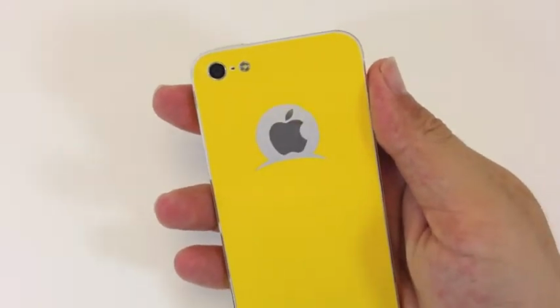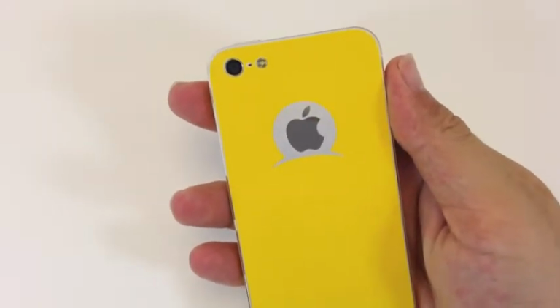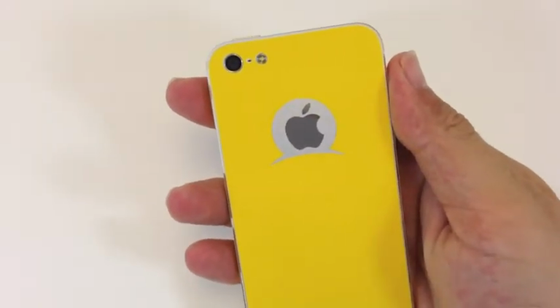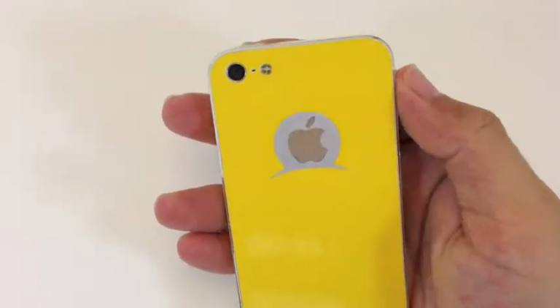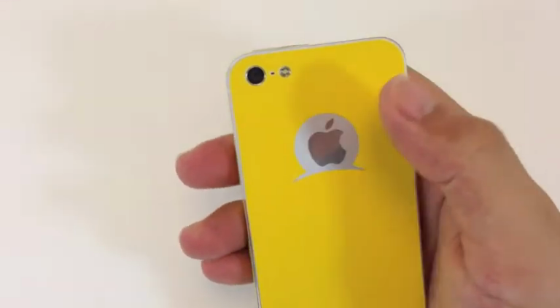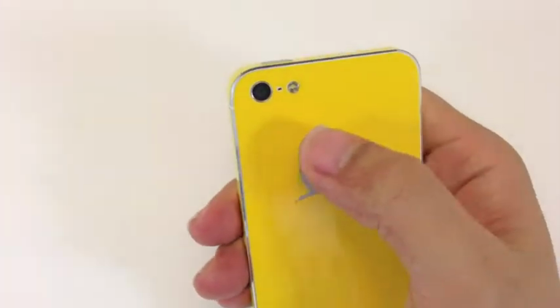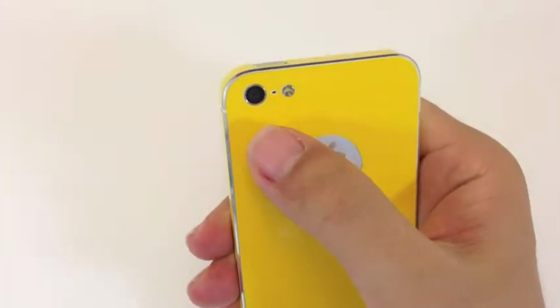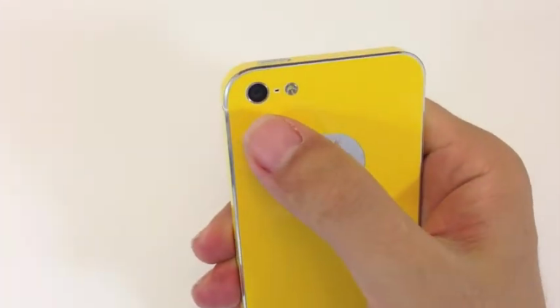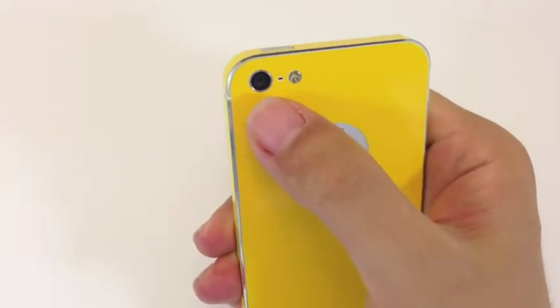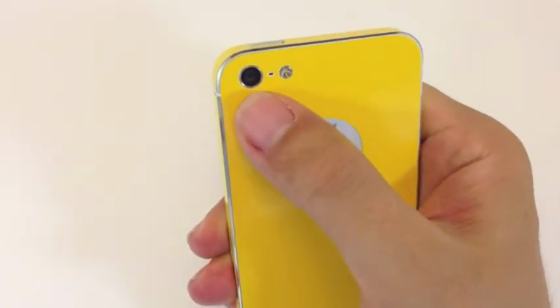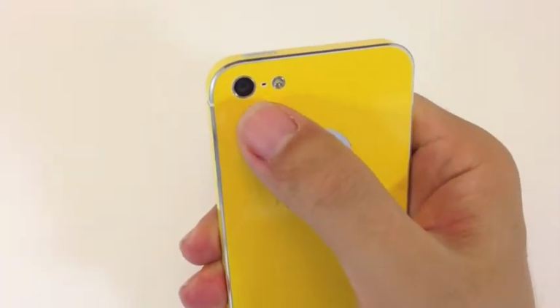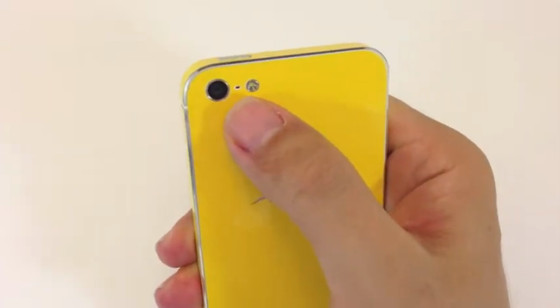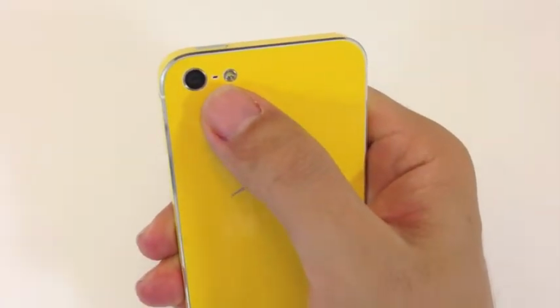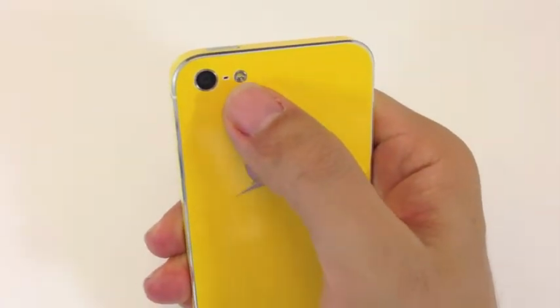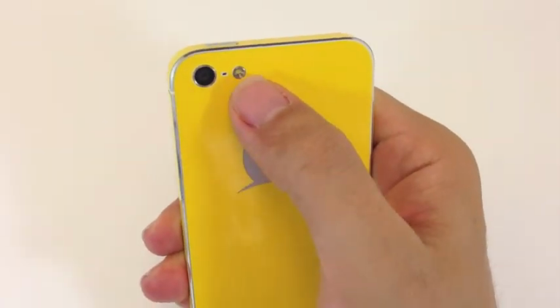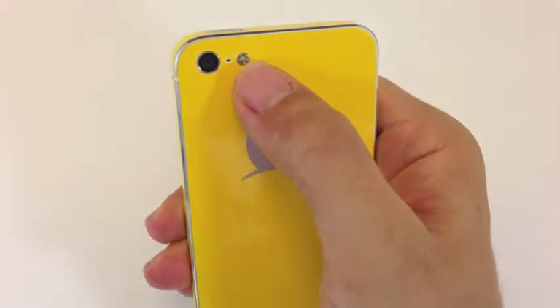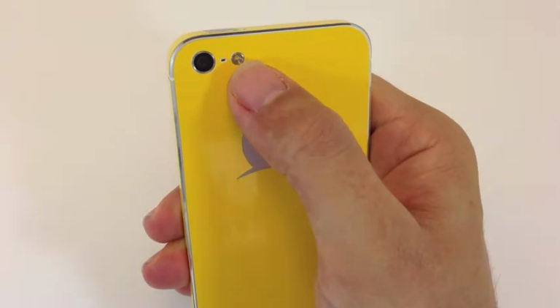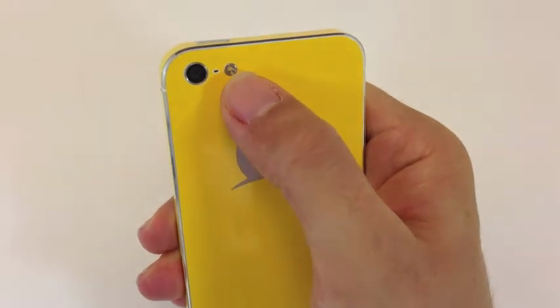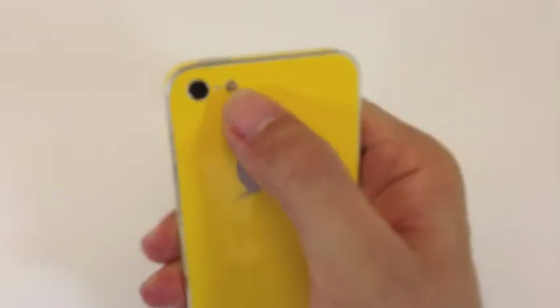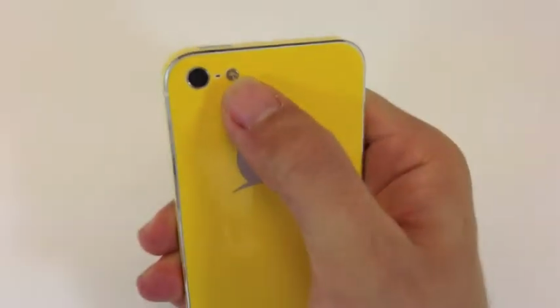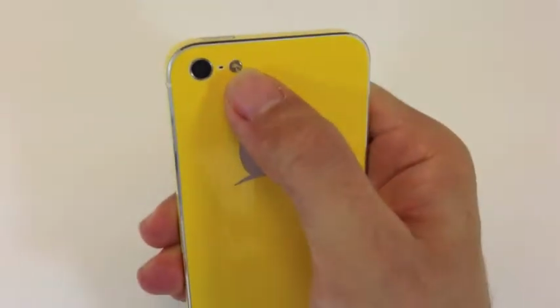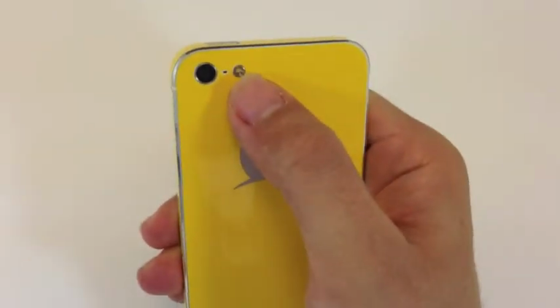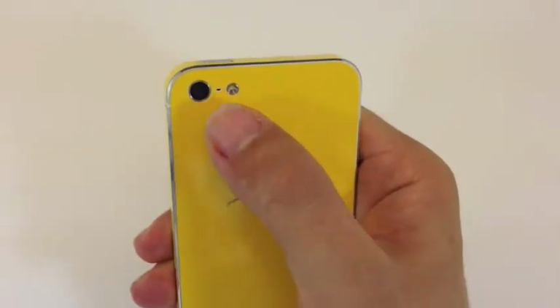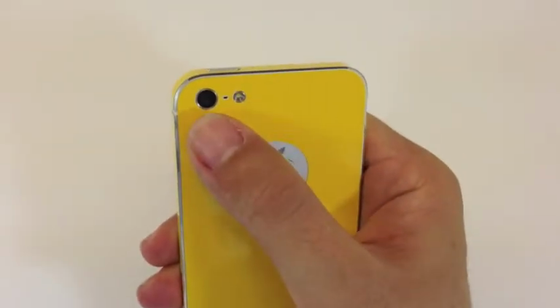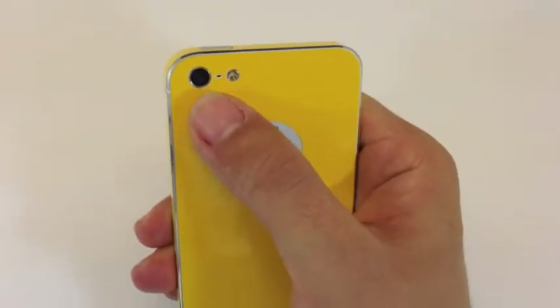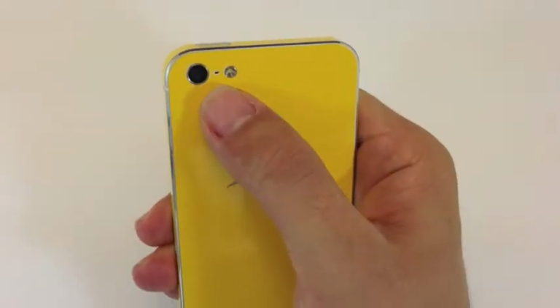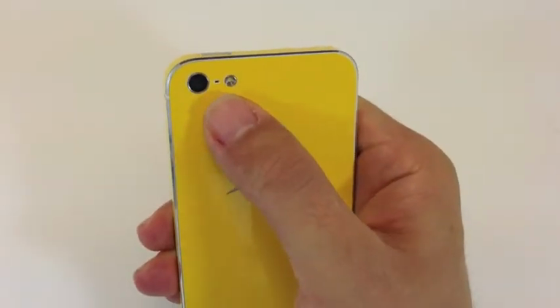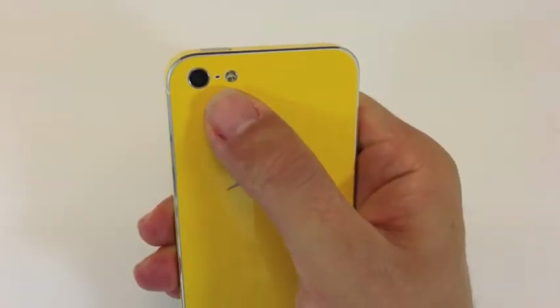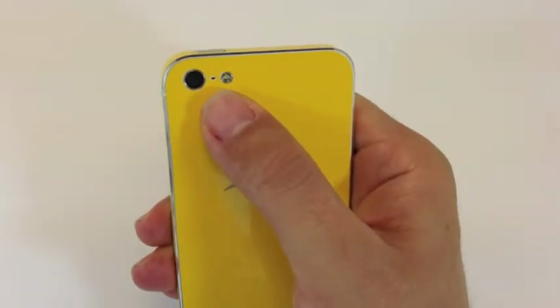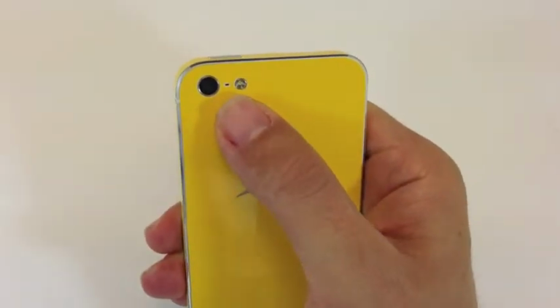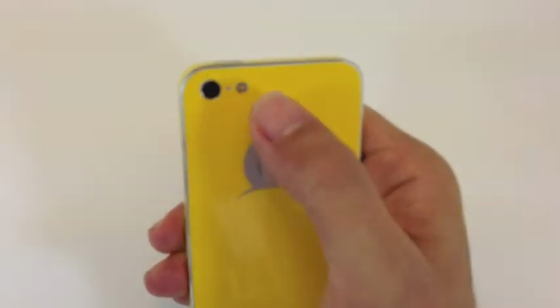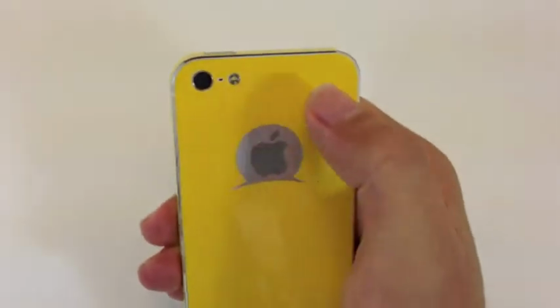So as you can see here, you see the camera, the microphone and the flash. This is well made for every device.